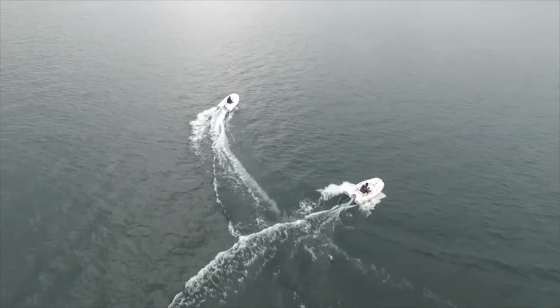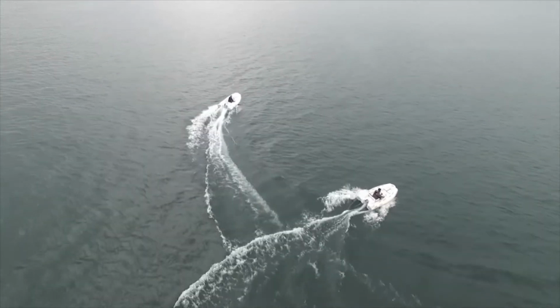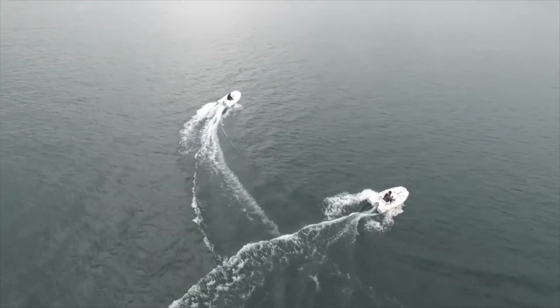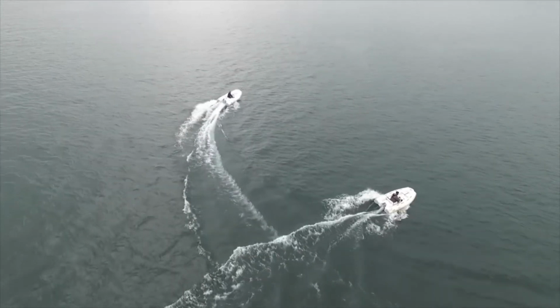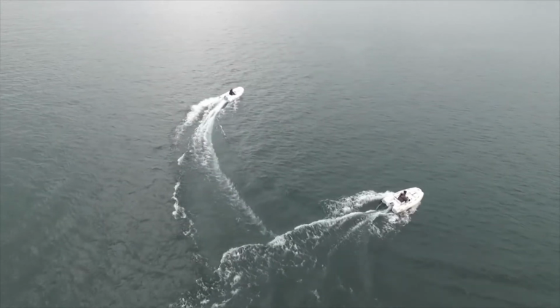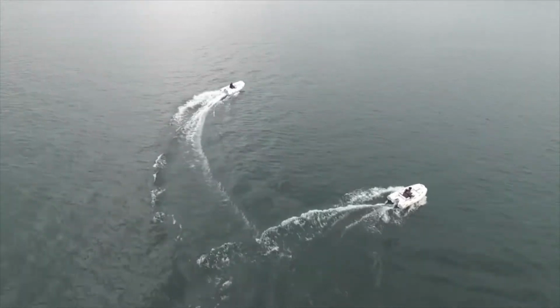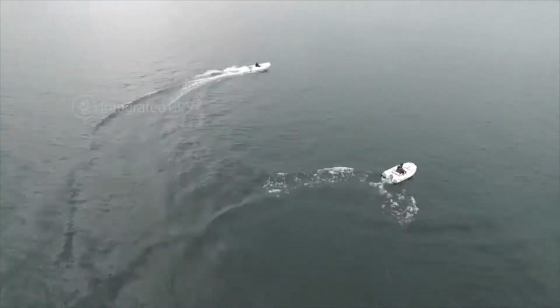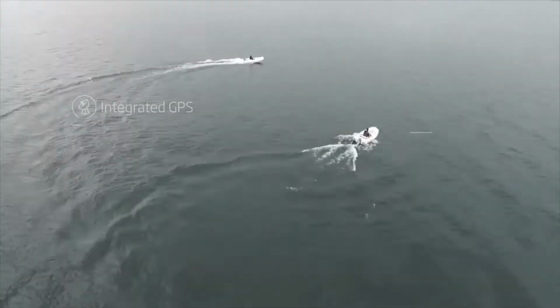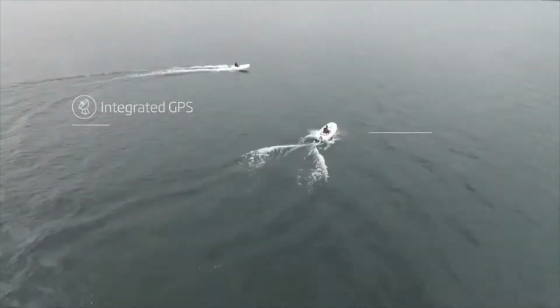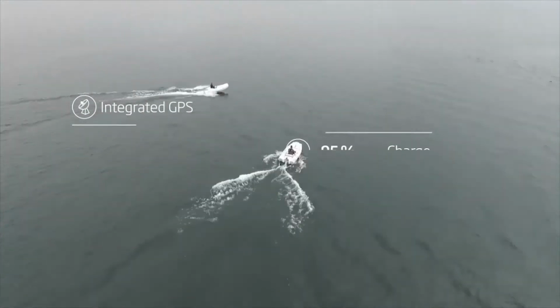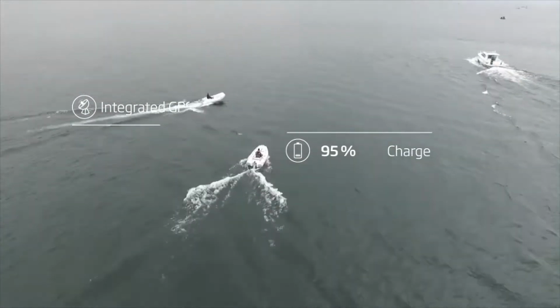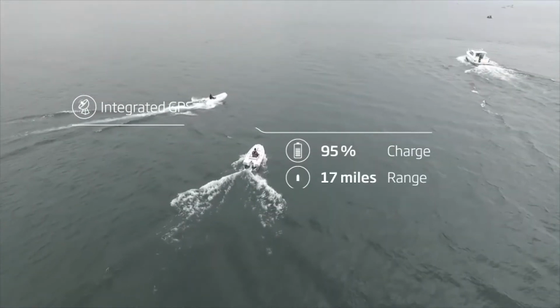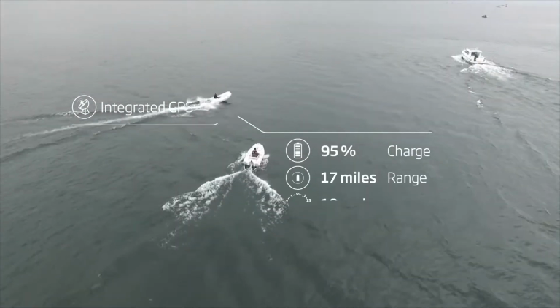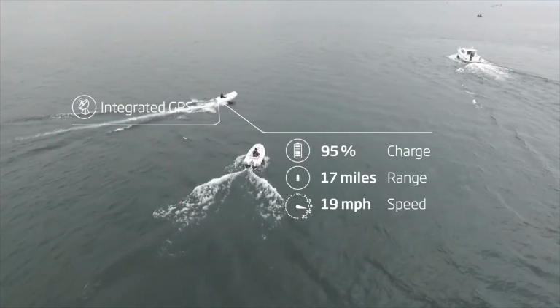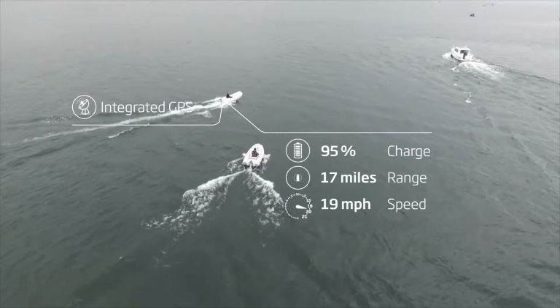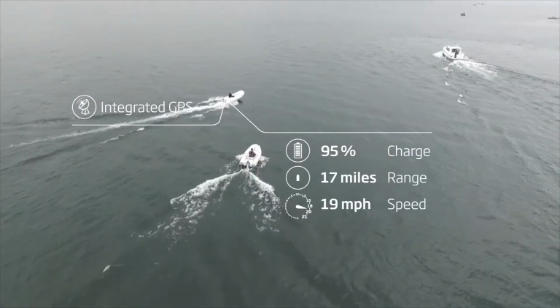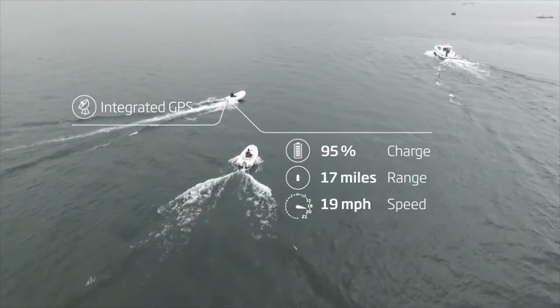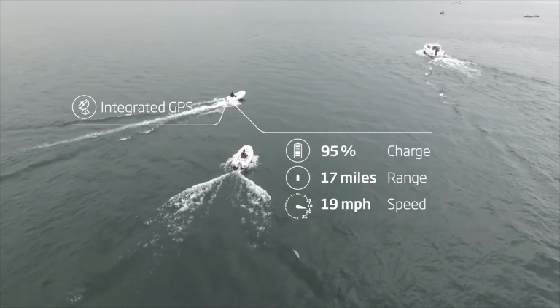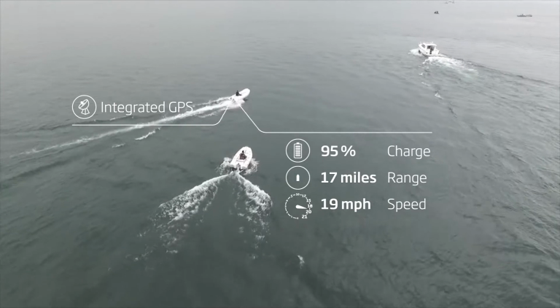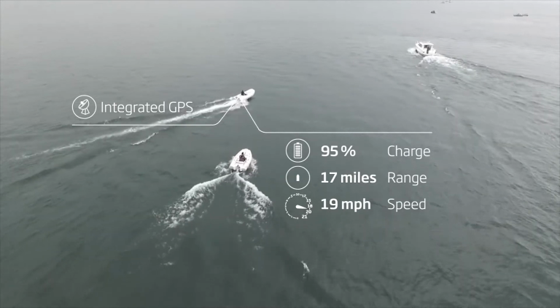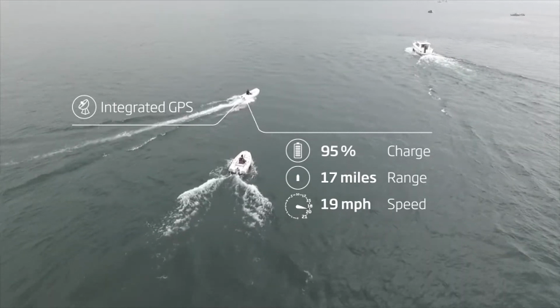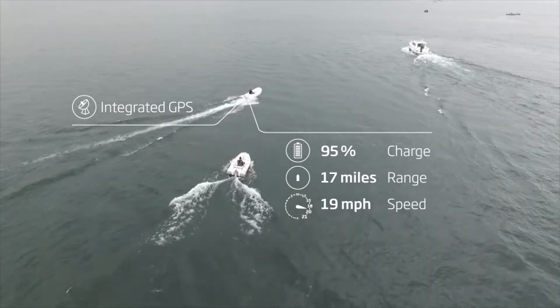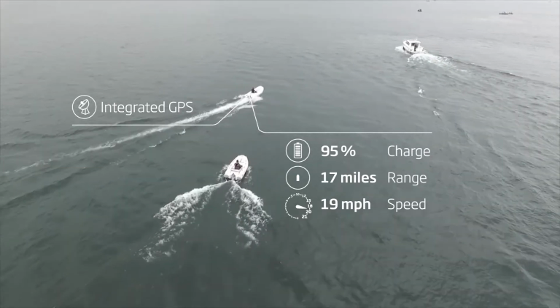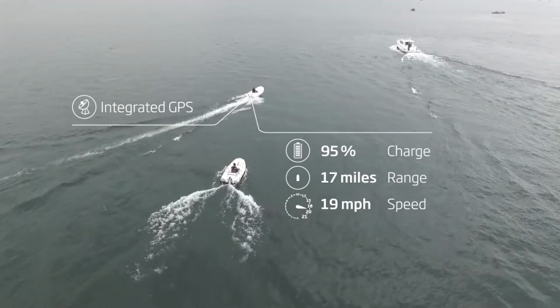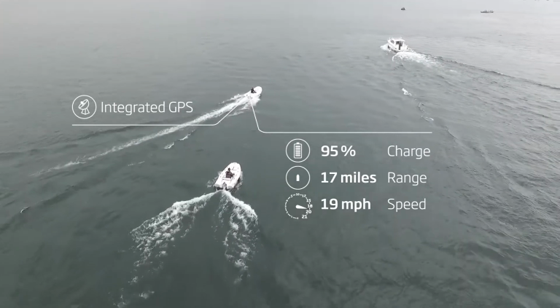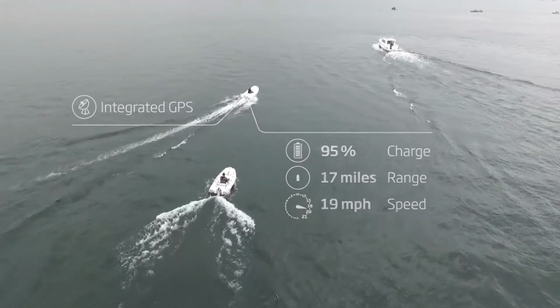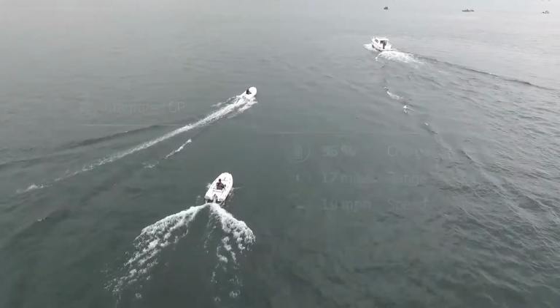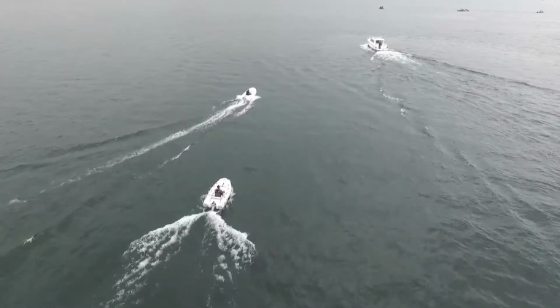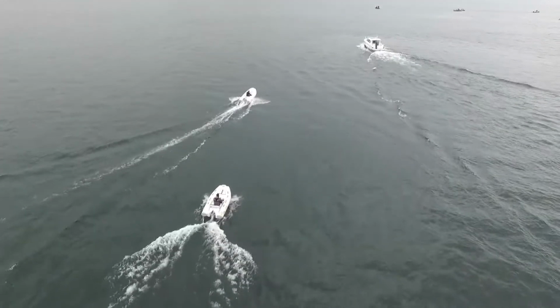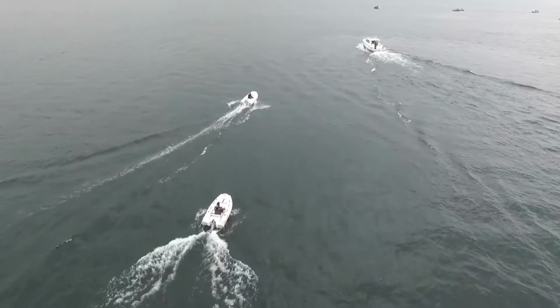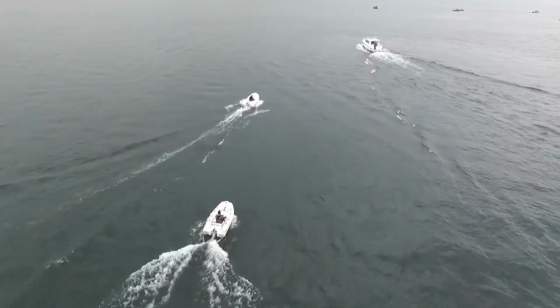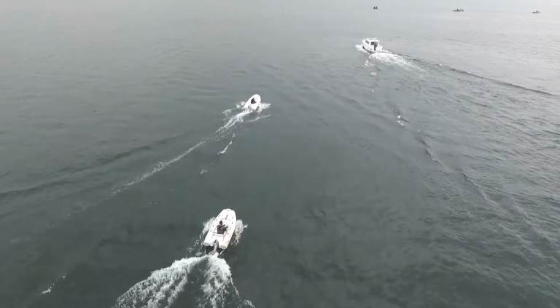Its integrated GPS and onboard computer deliver precise speed, power consumption, and remaining range information in real time.